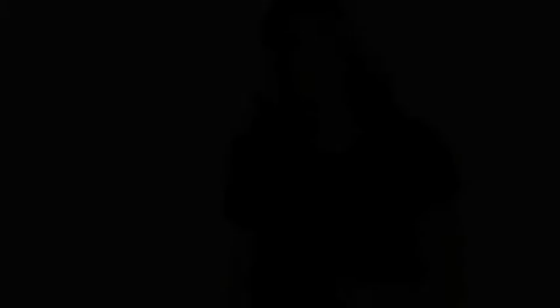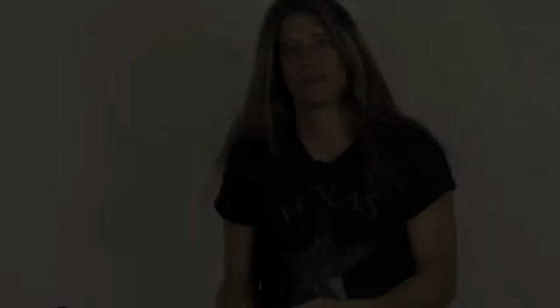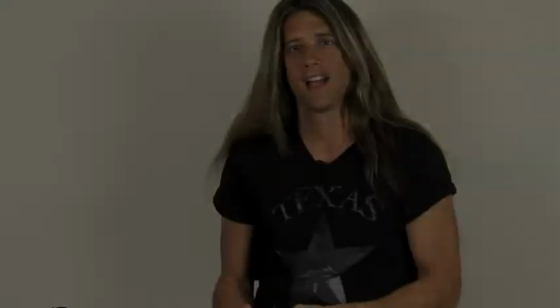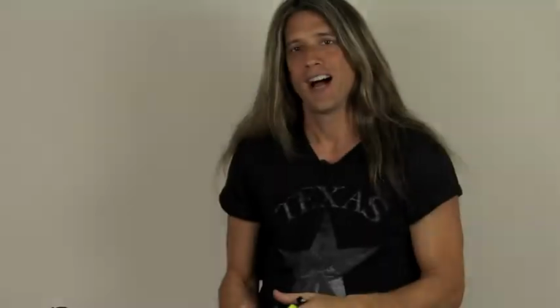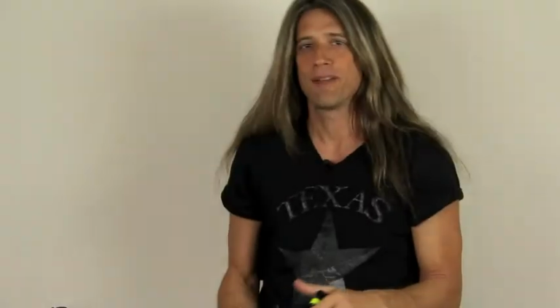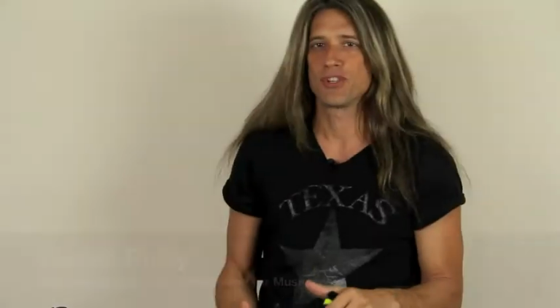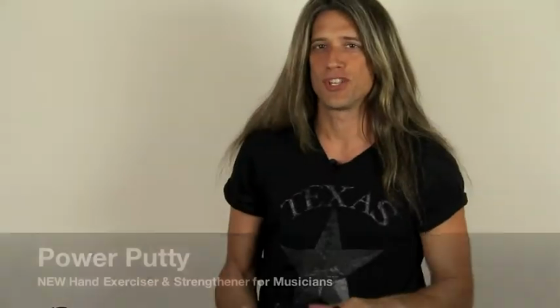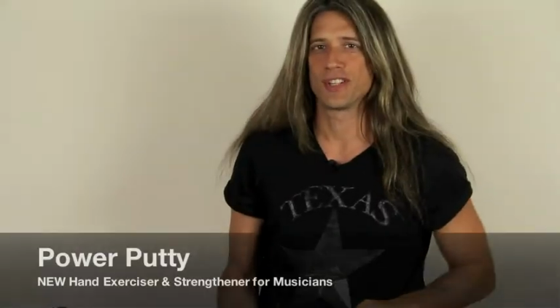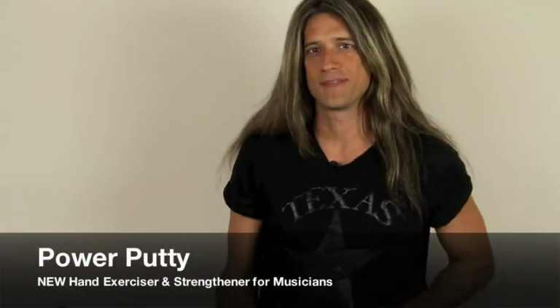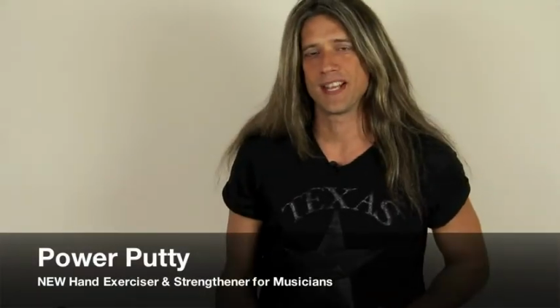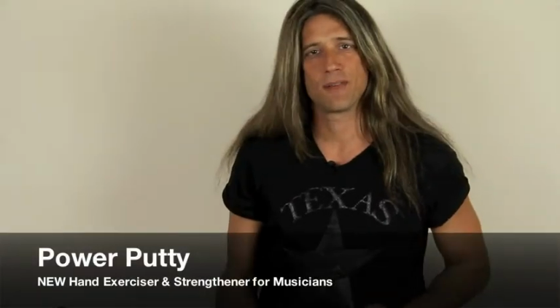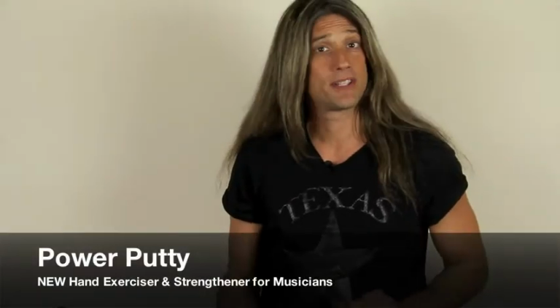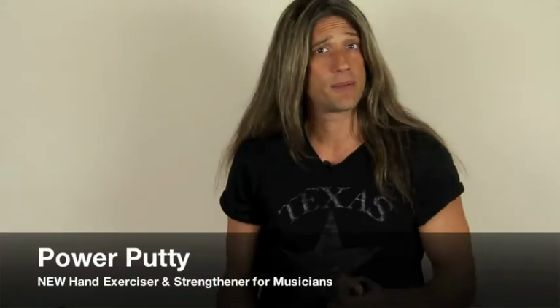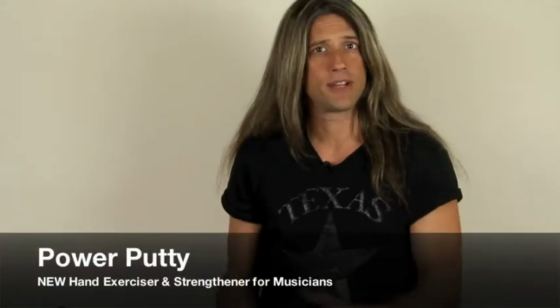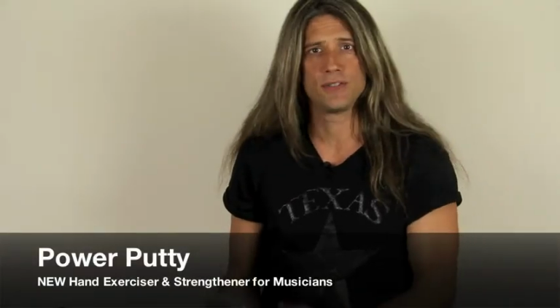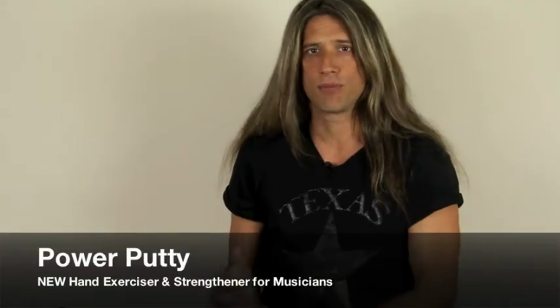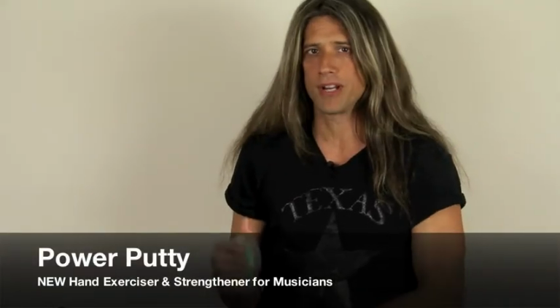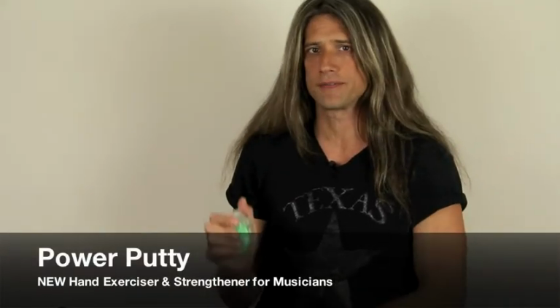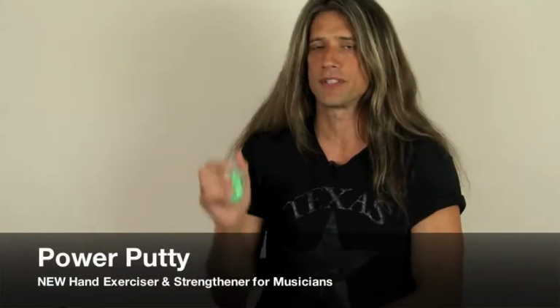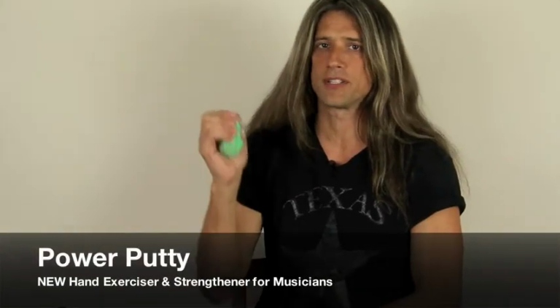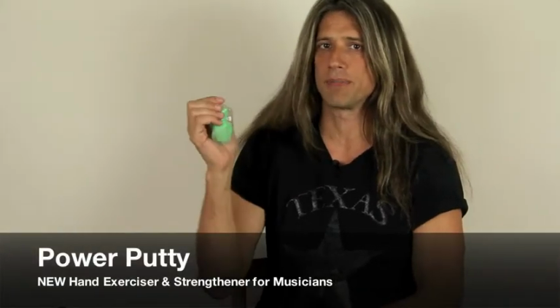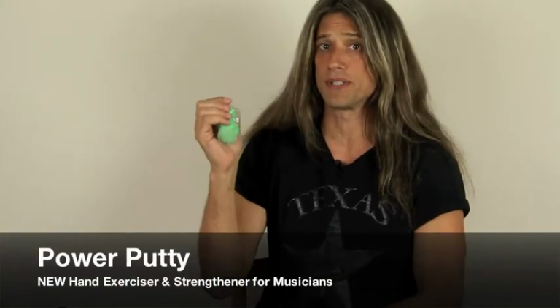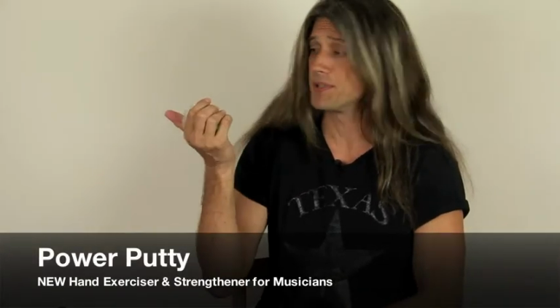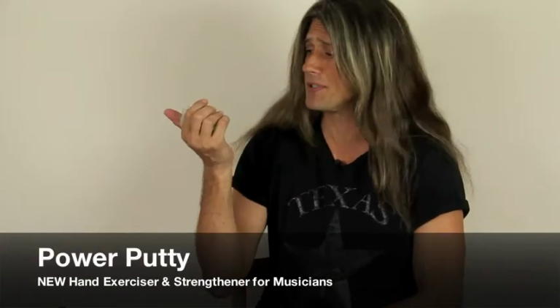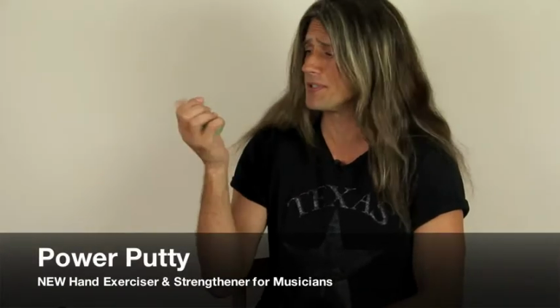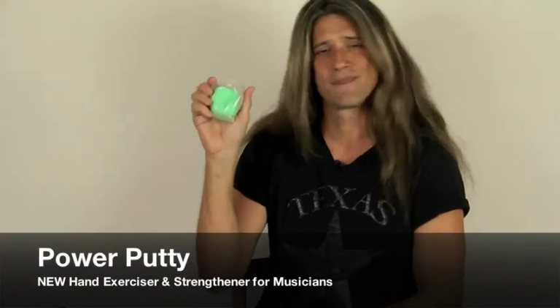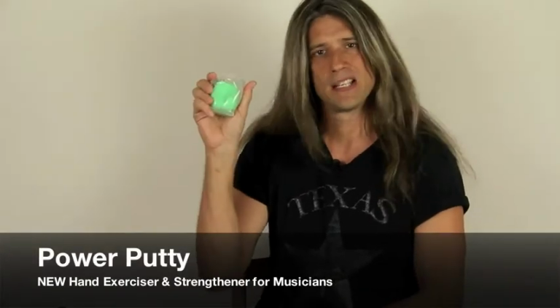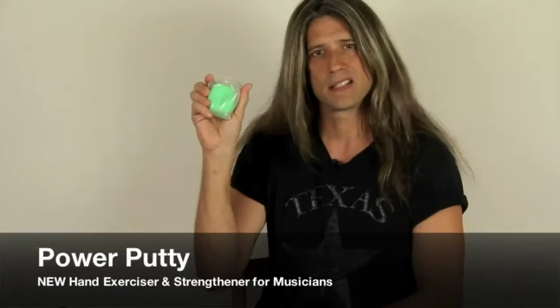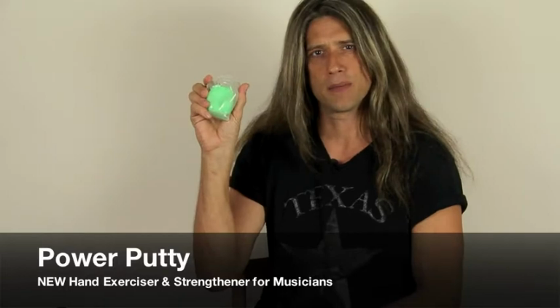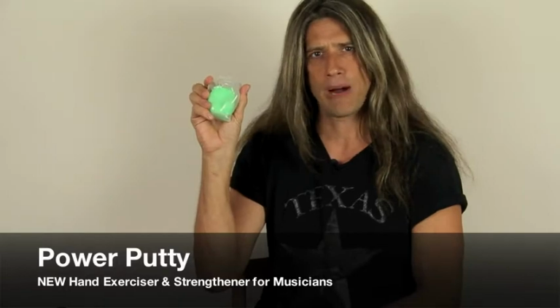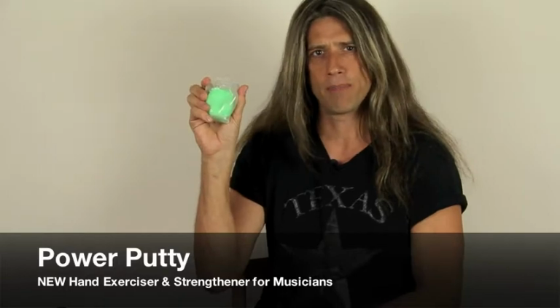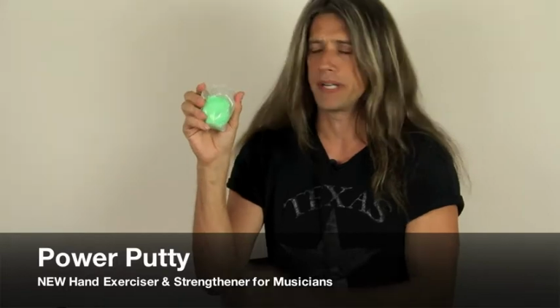Hi, I'm Chris Sheridan, and I want to tell you about a new product for guitar players and musicians. It's called Power Putty.